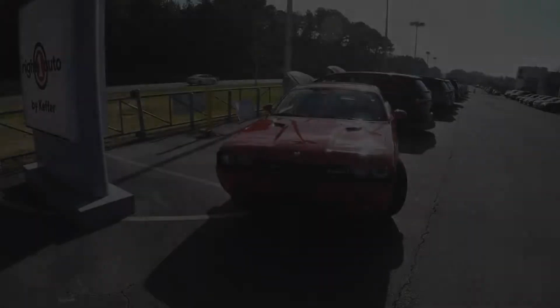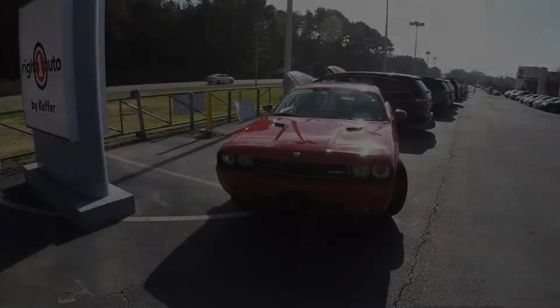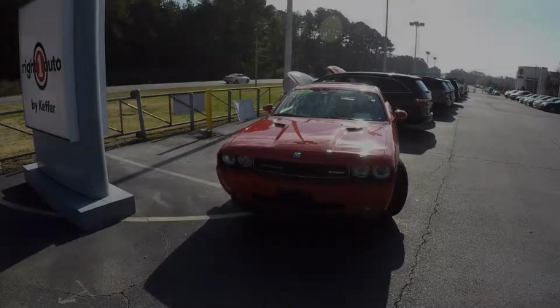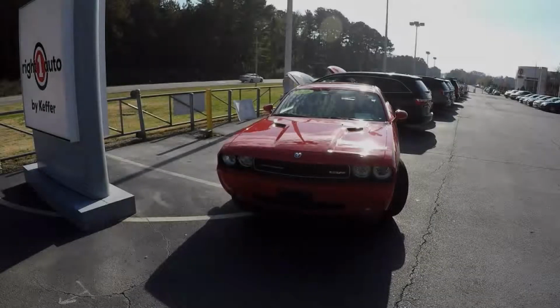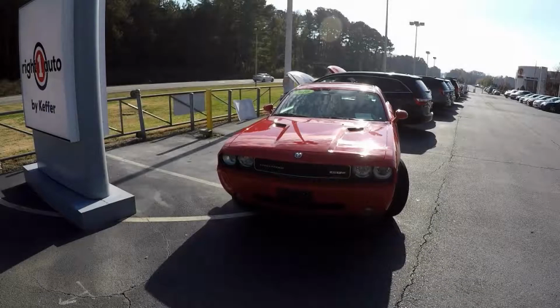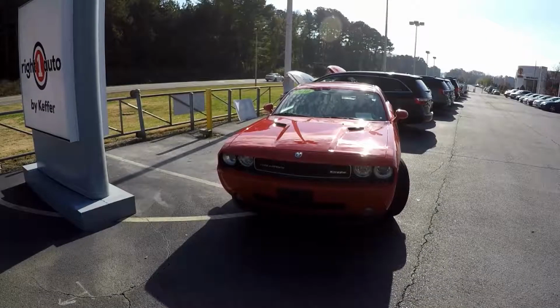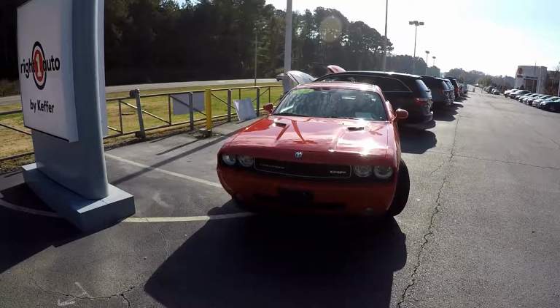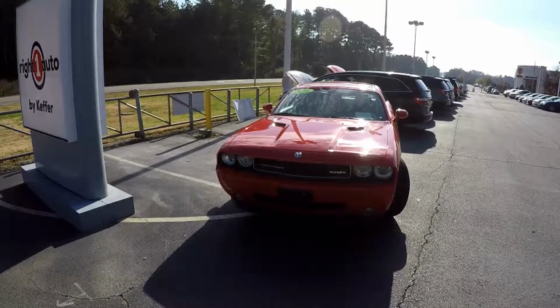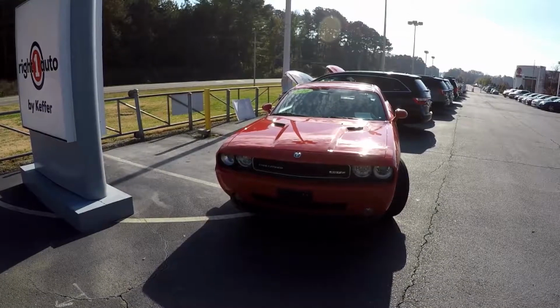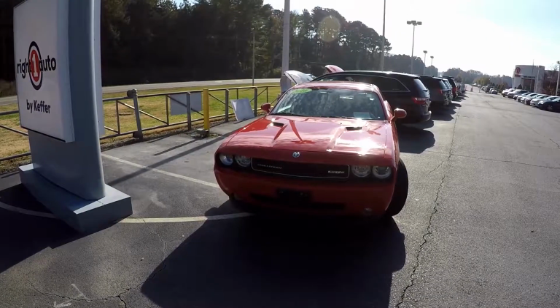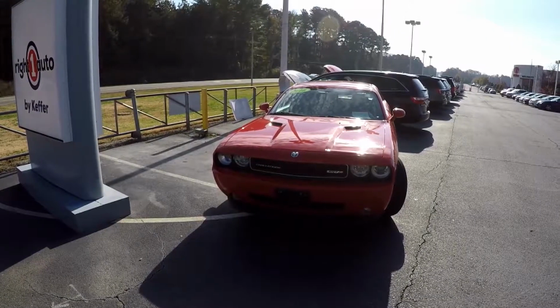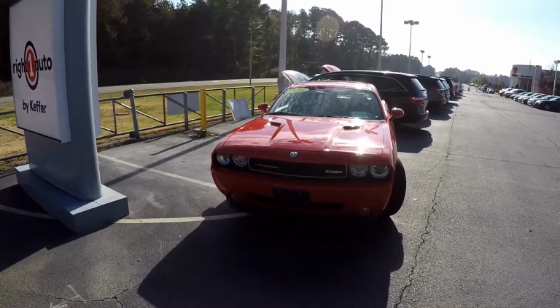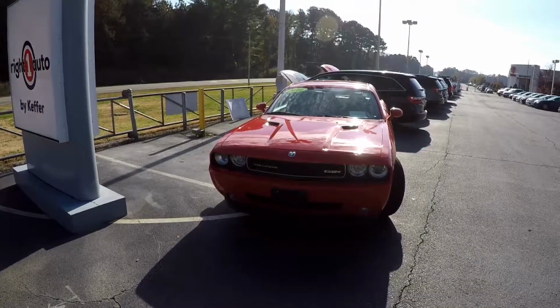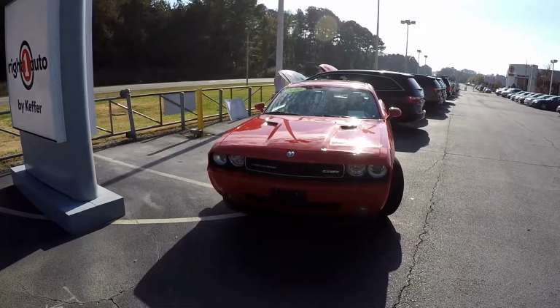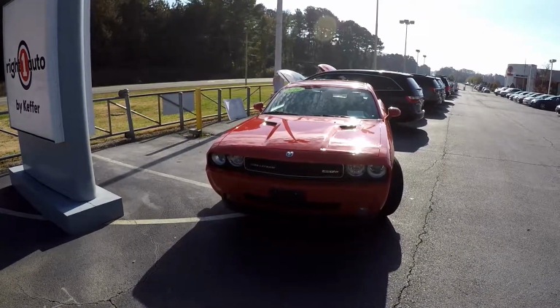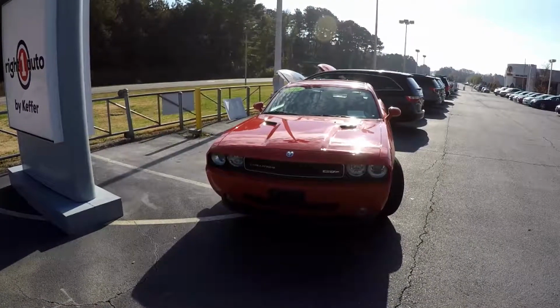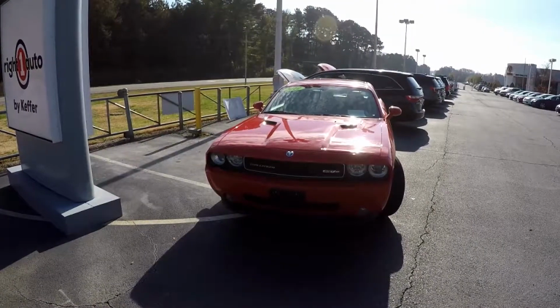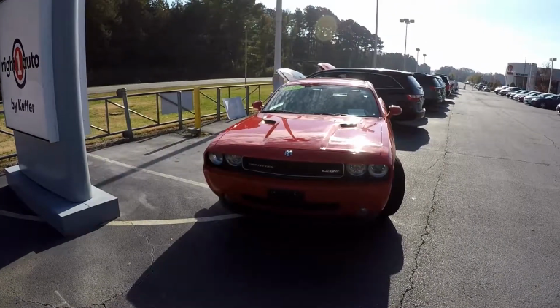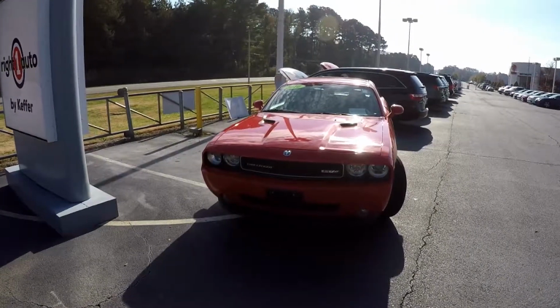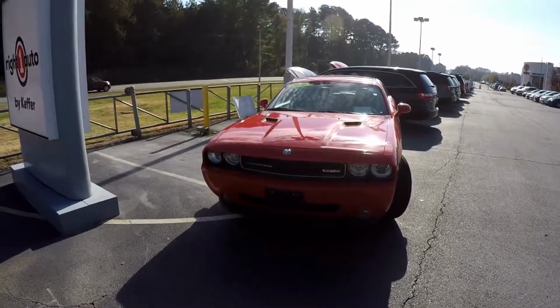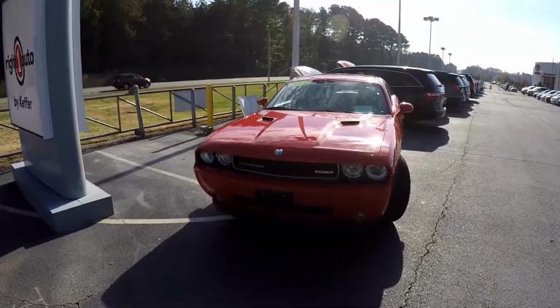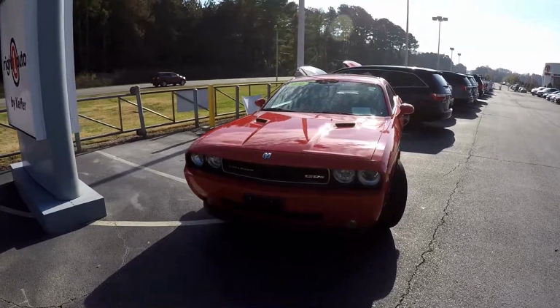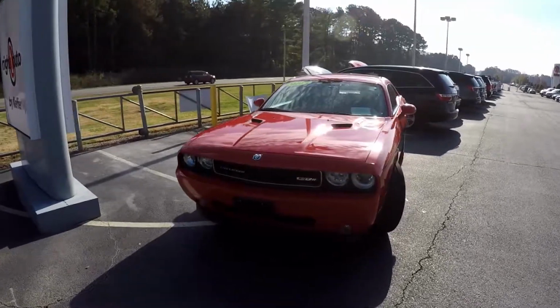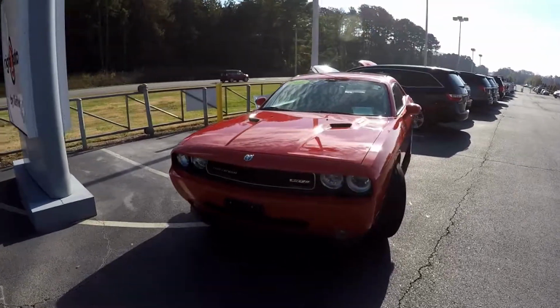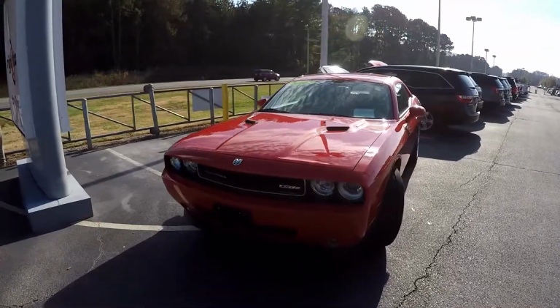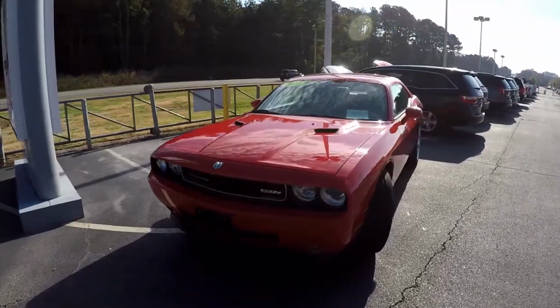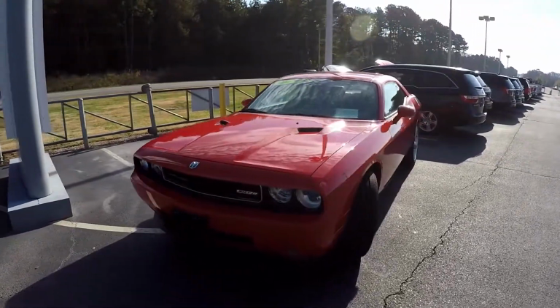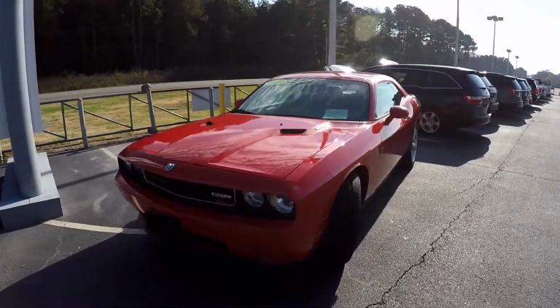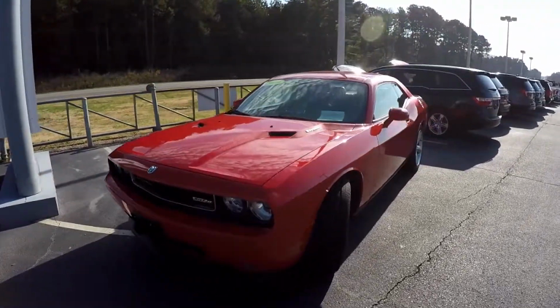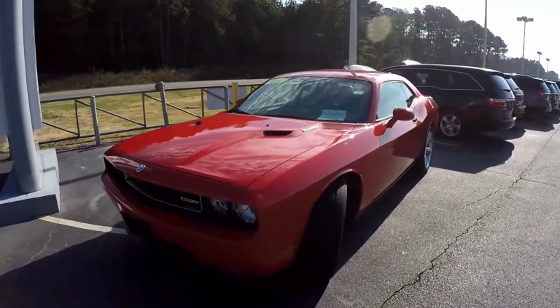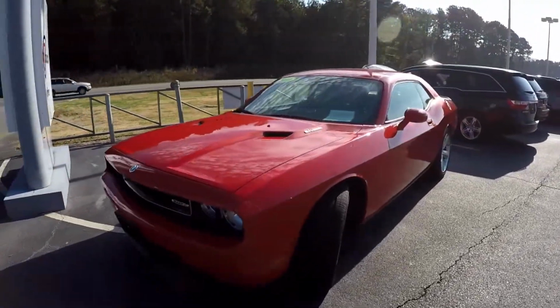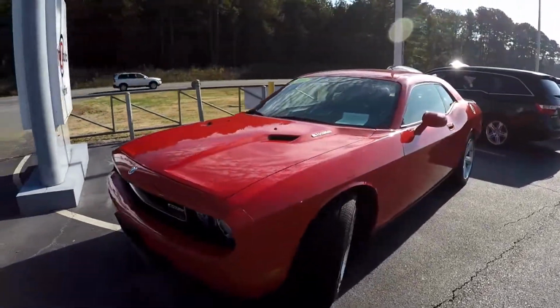Today we're at Right One doing a walk-around on a 2010 Dodge Challenger. This is the SRT8.